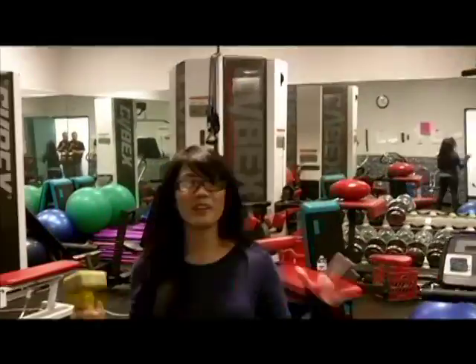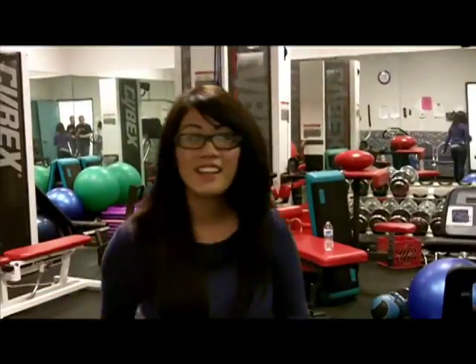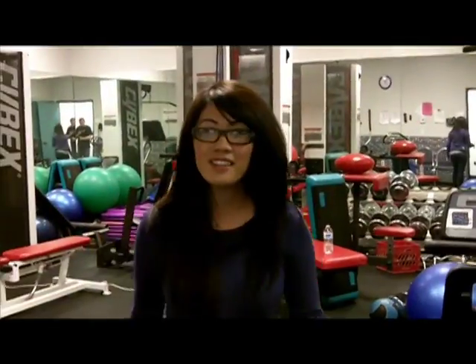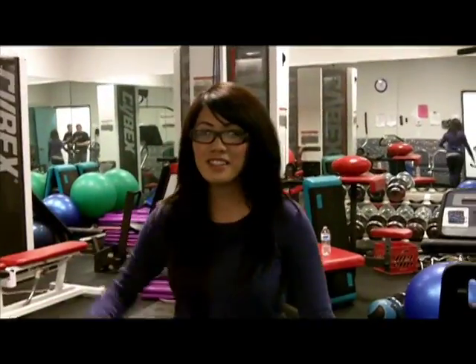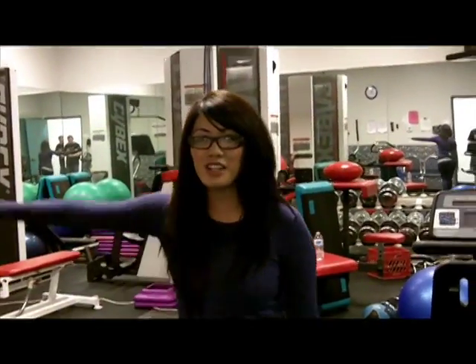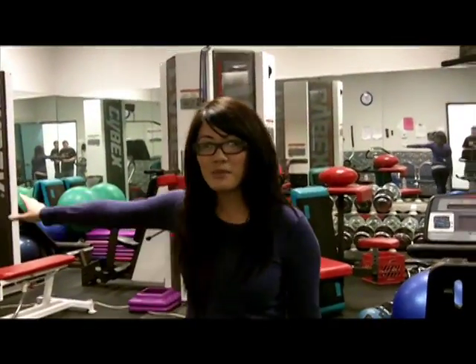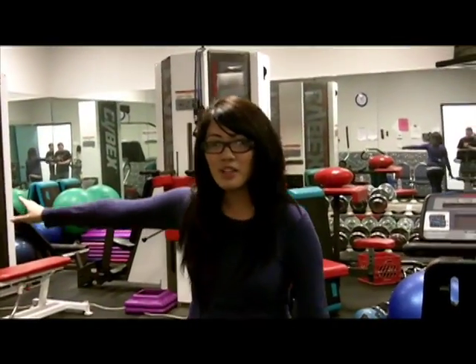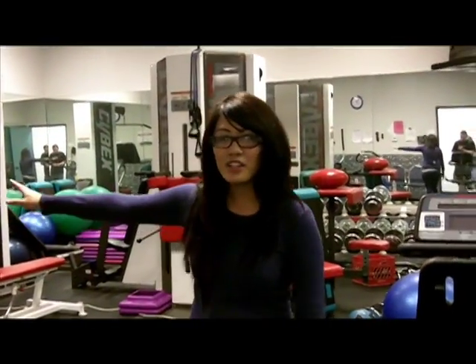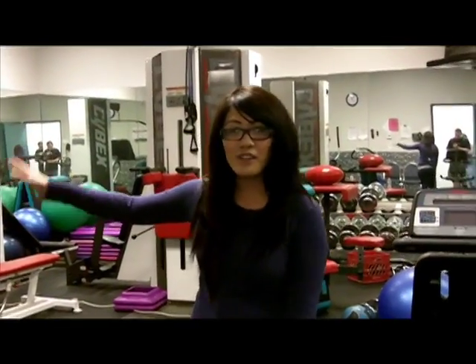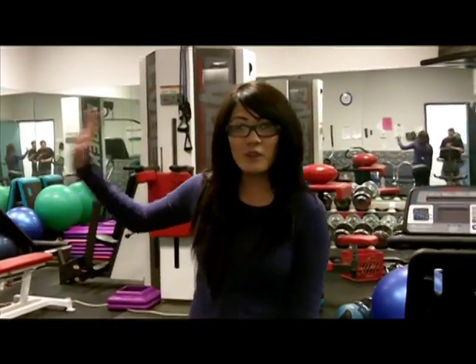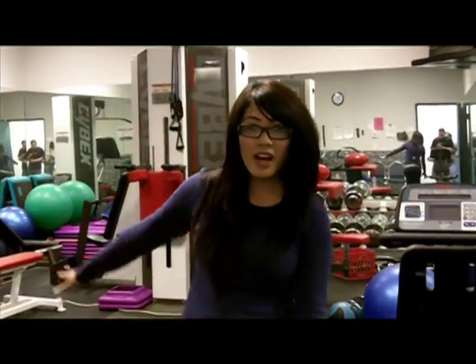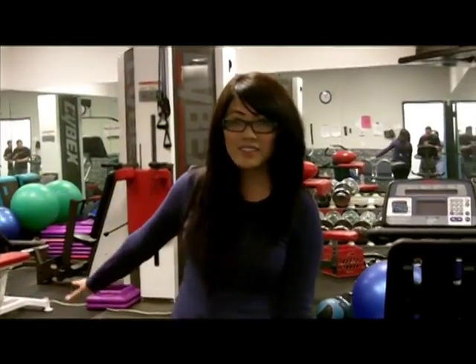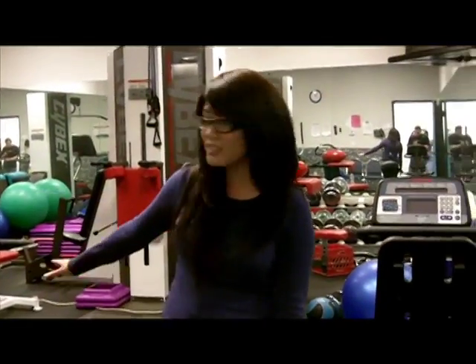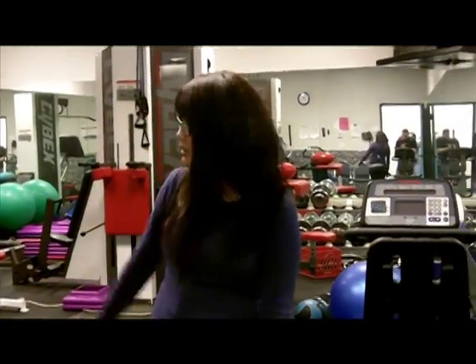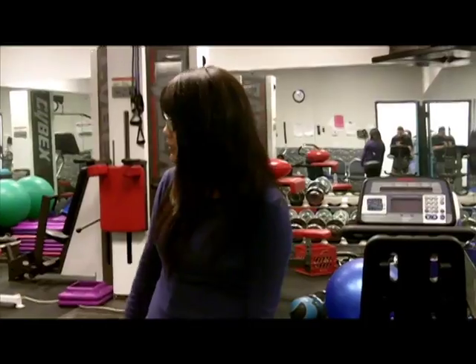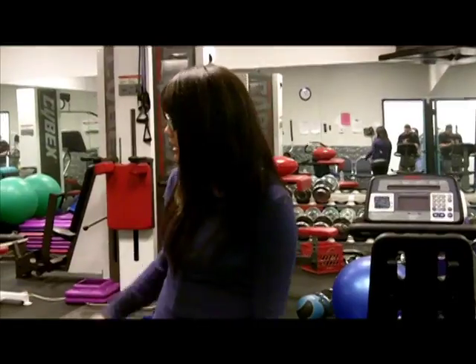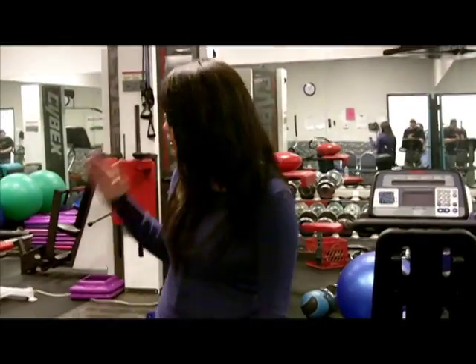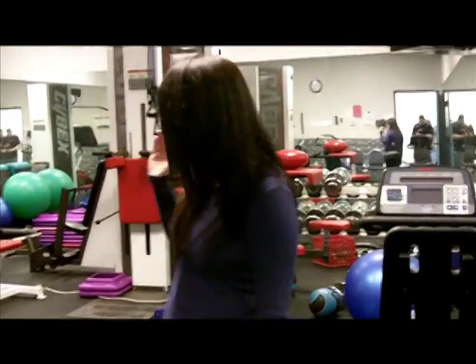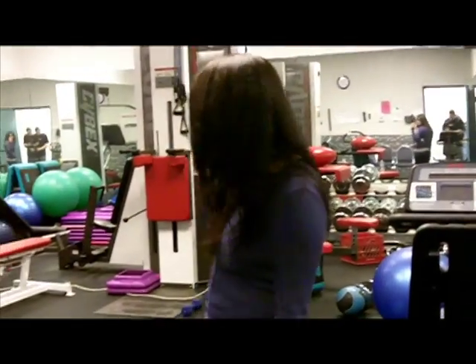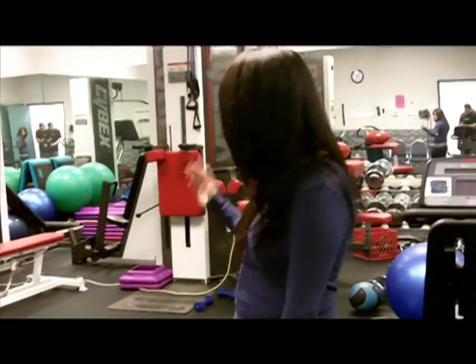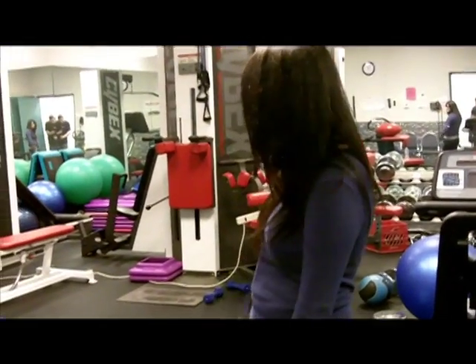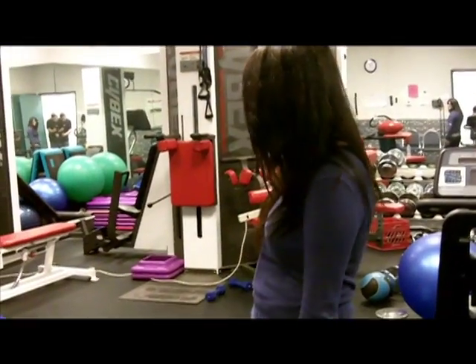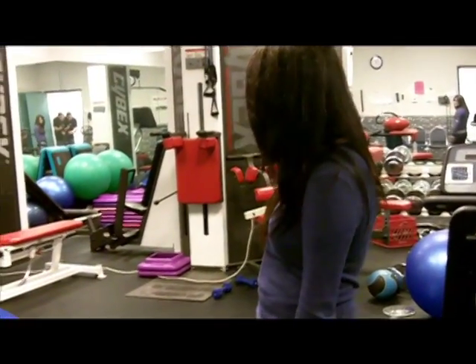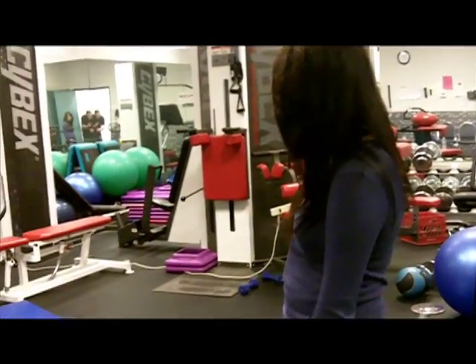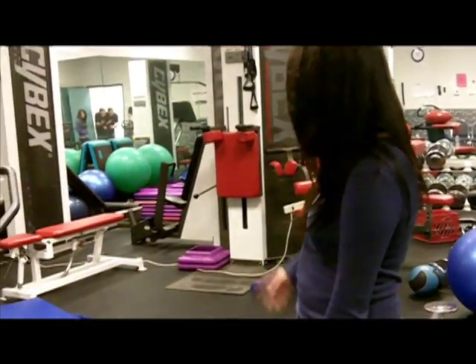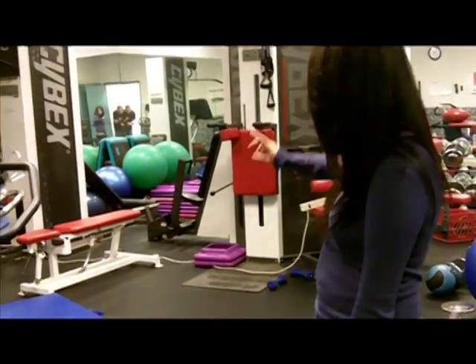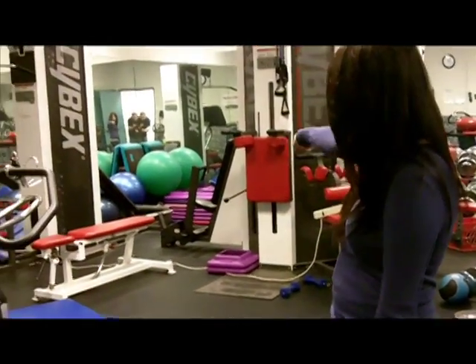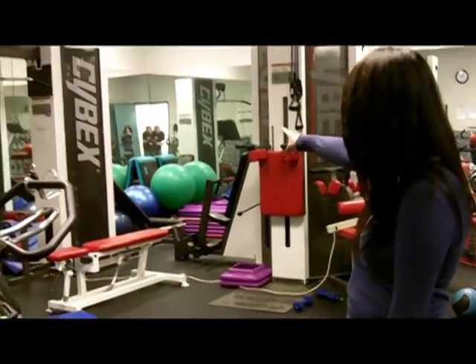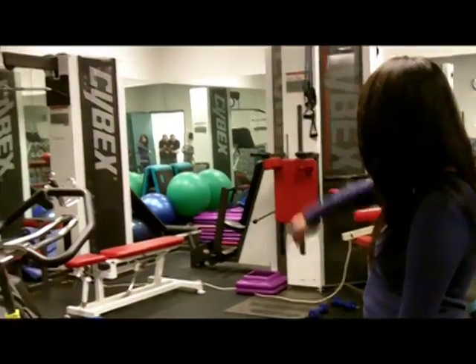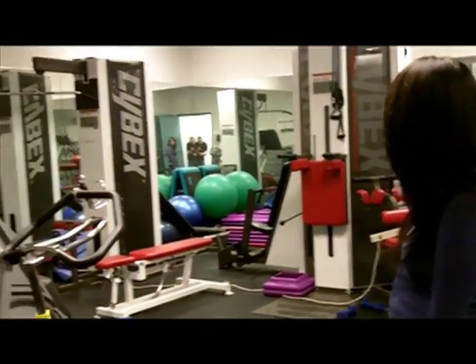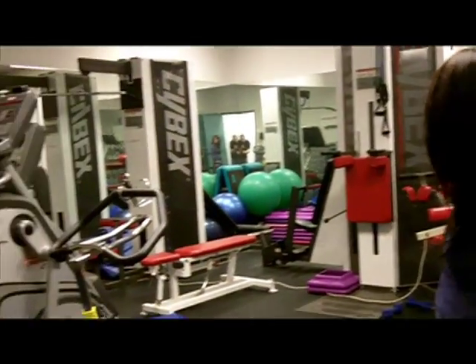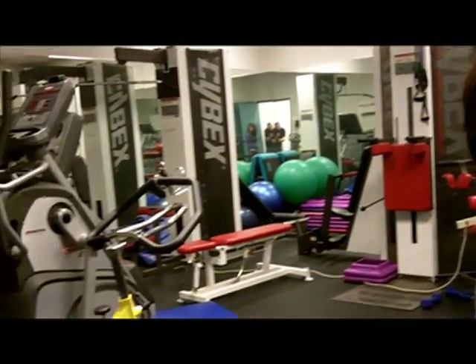This is a gym. You get full access to it. You've got a treadmill here and some yoga balls over there.